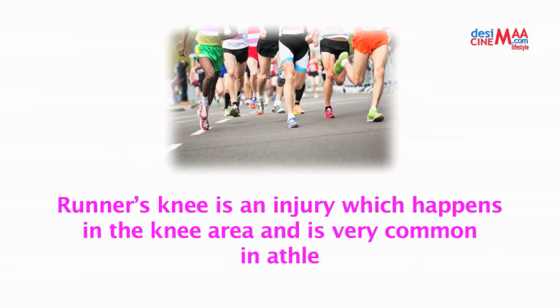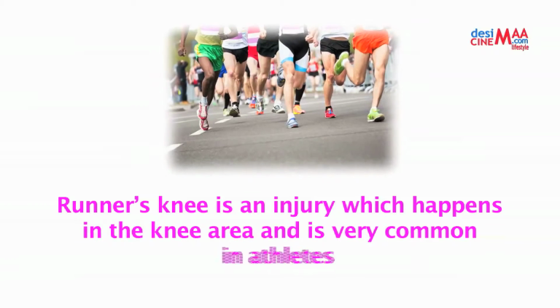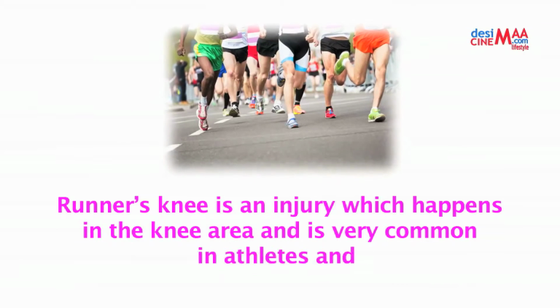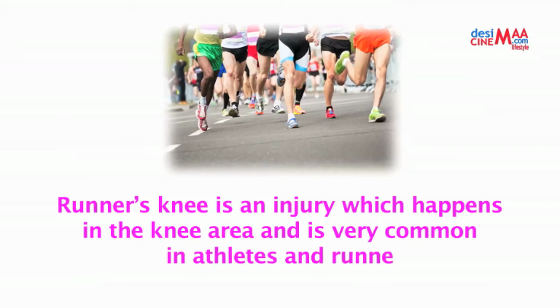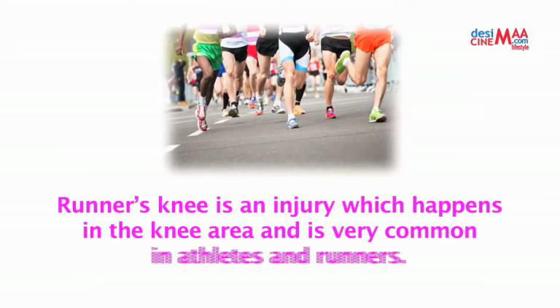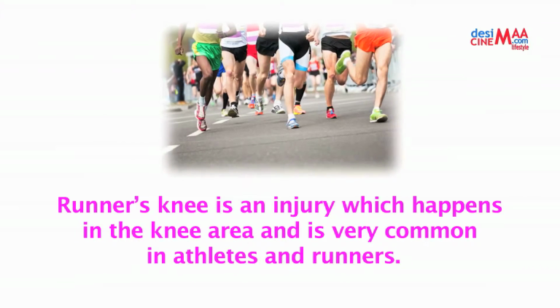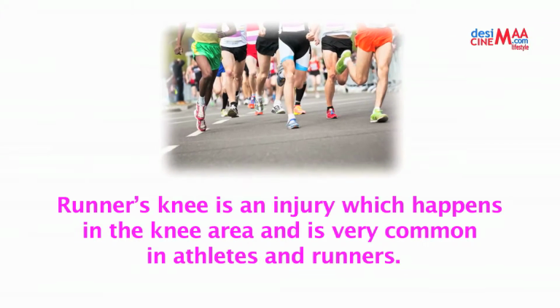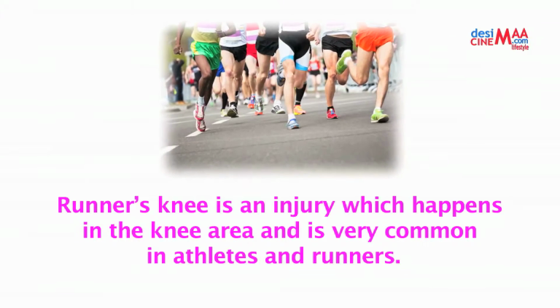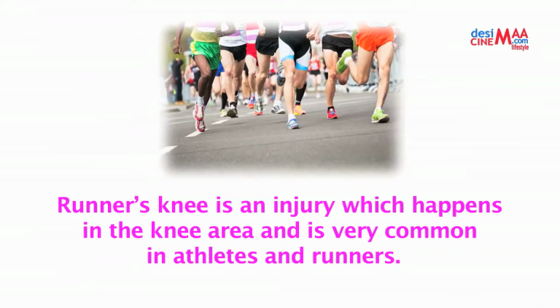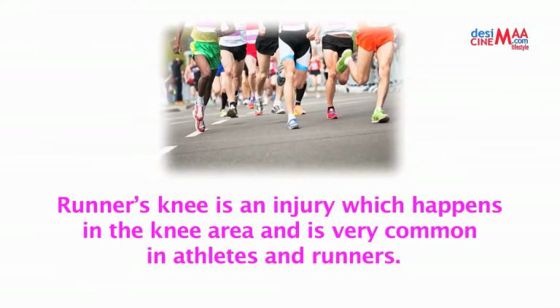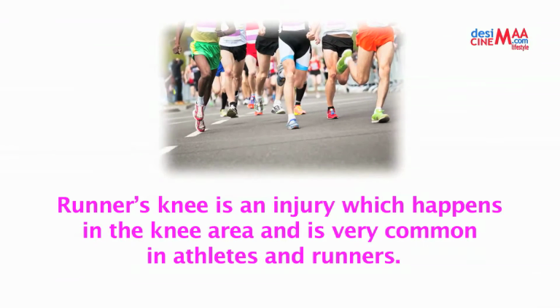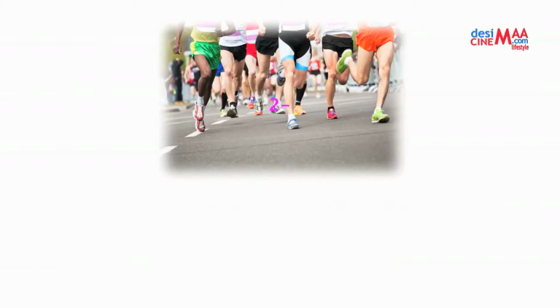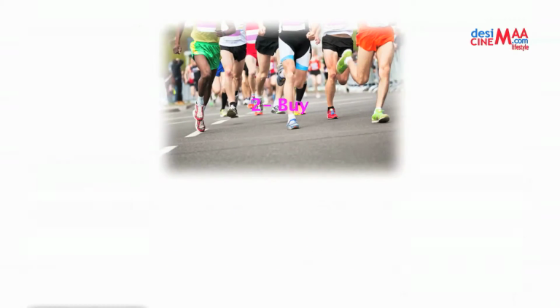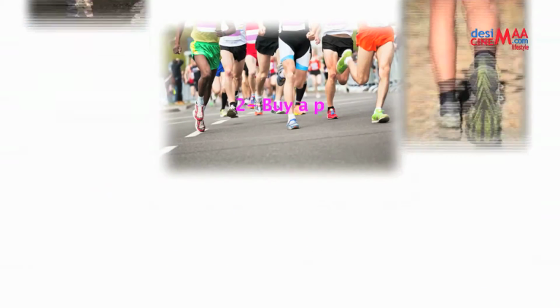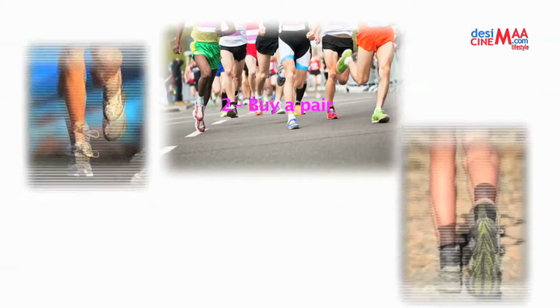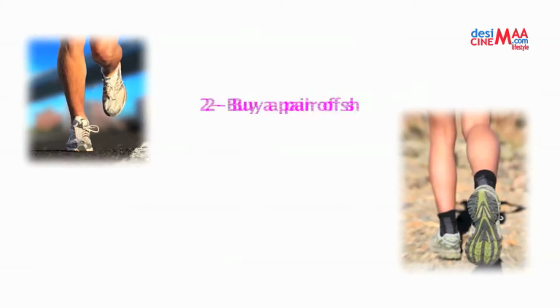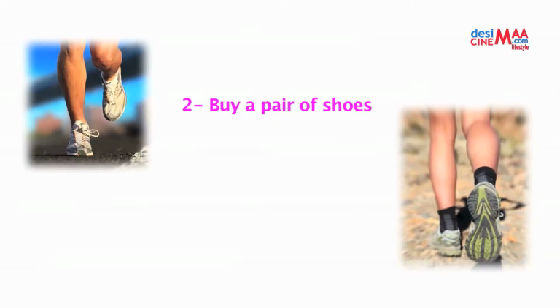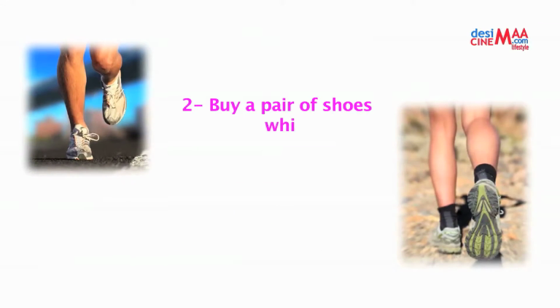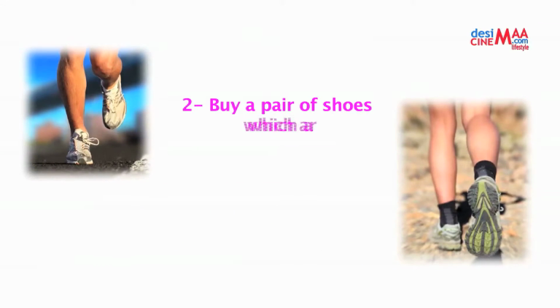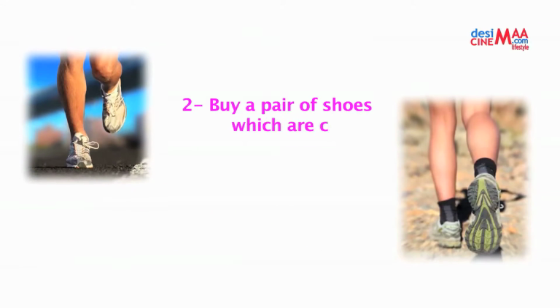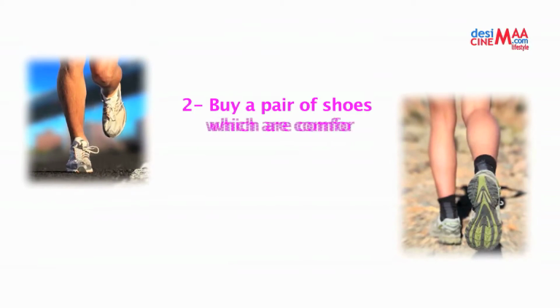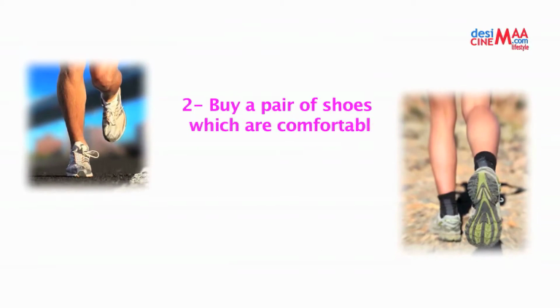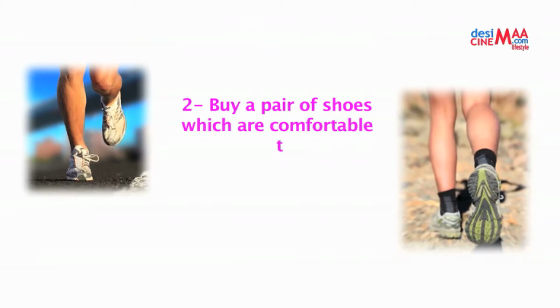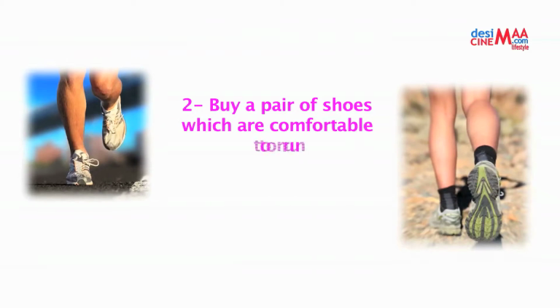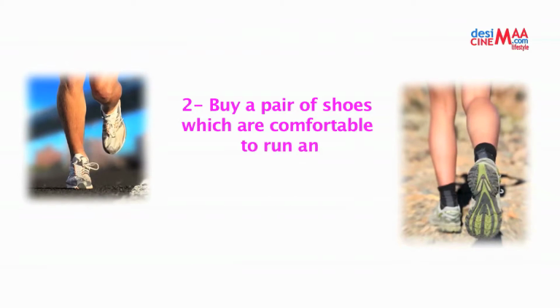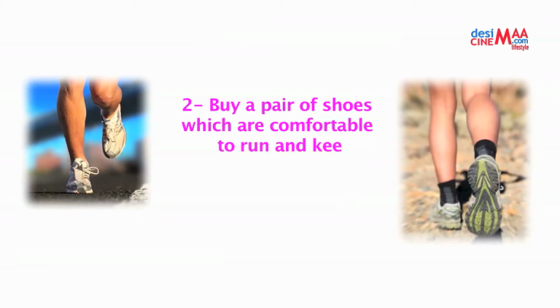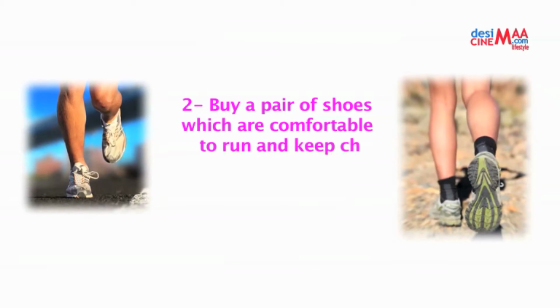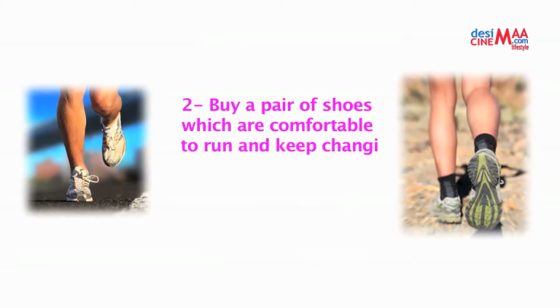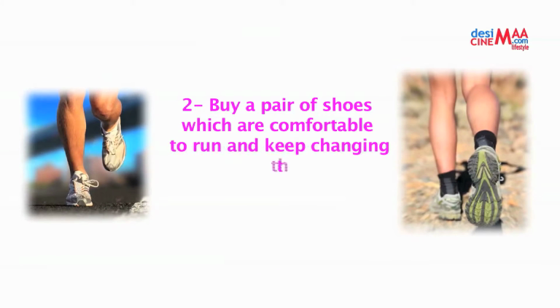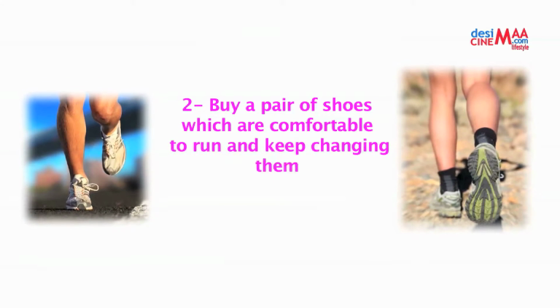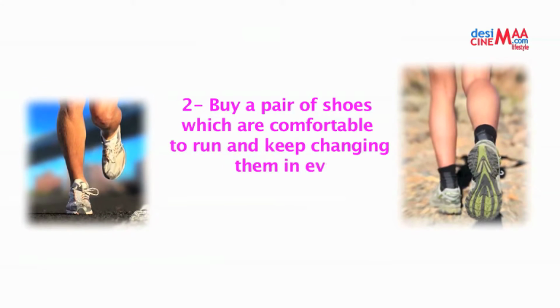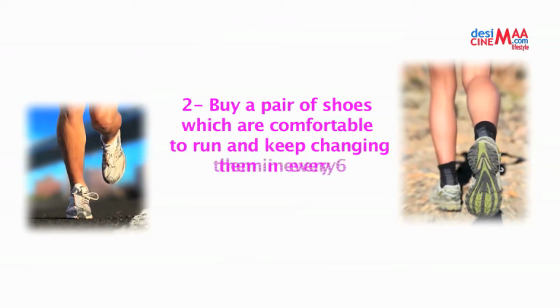Number two: buy a pair of shoes which are comfortable to run in, and keep changing them every six months if you are a regular runner.